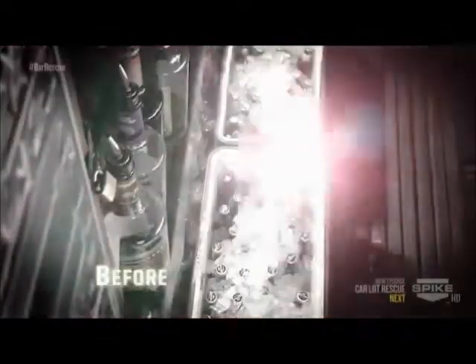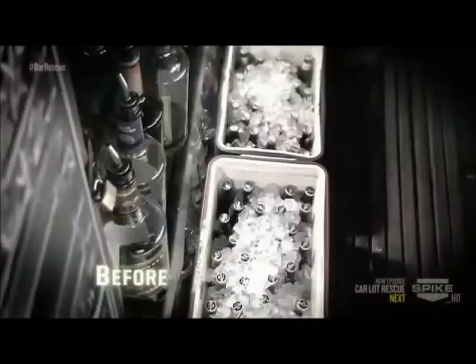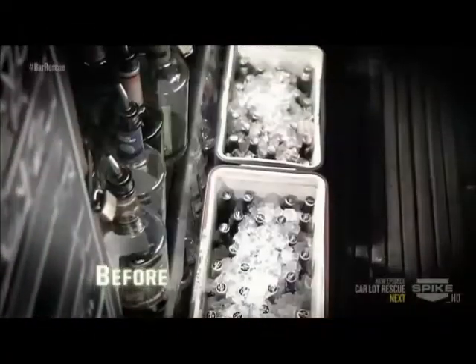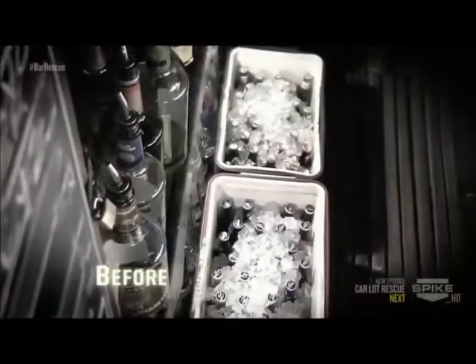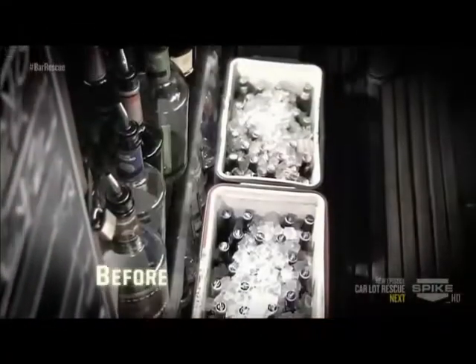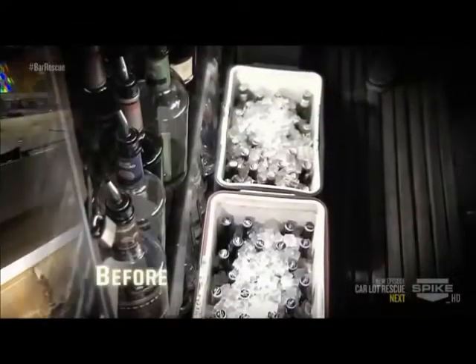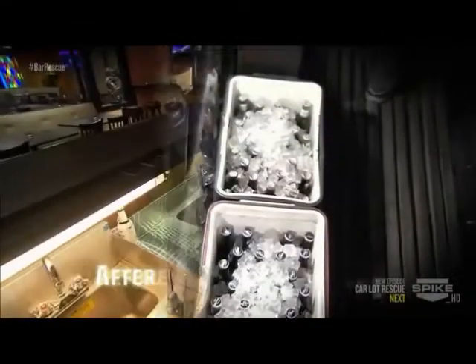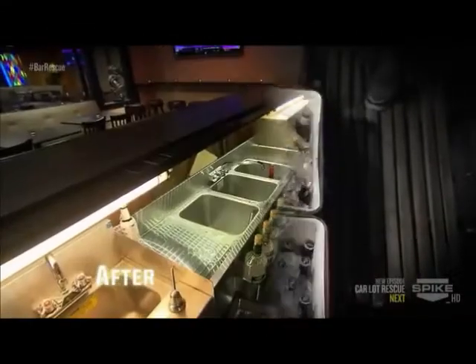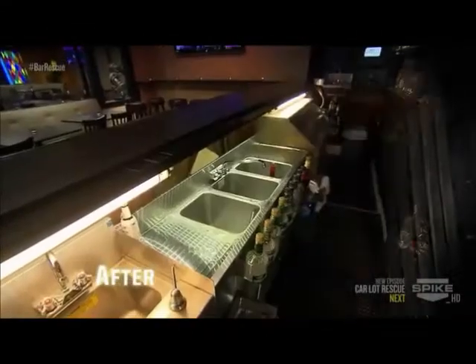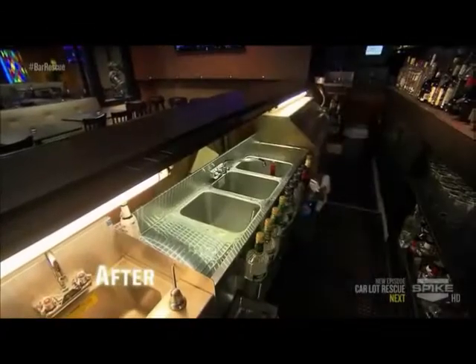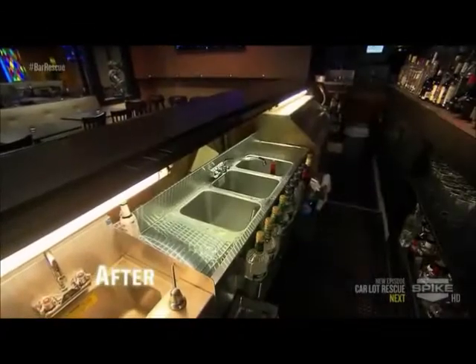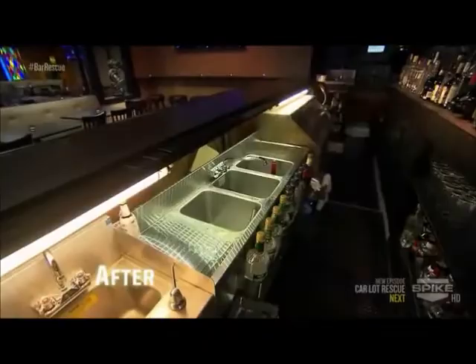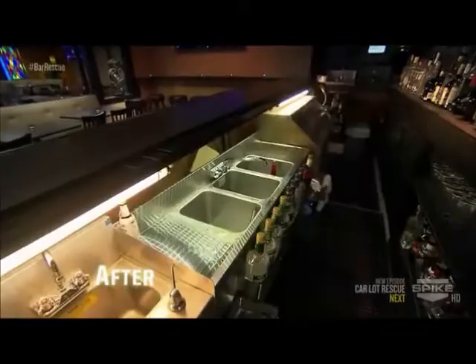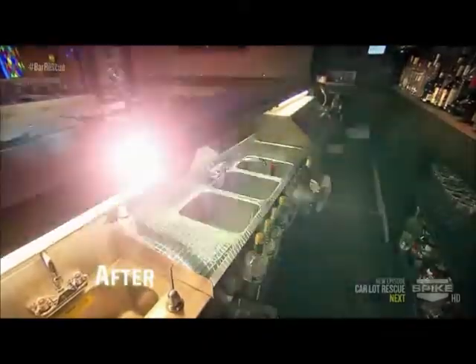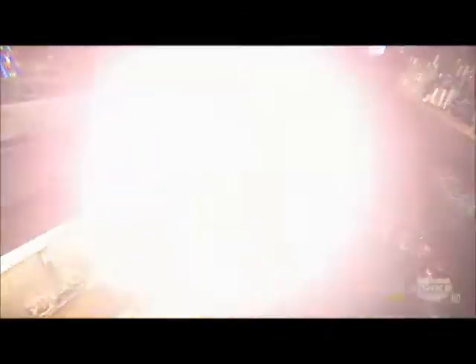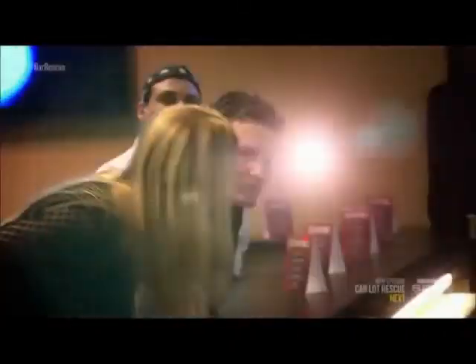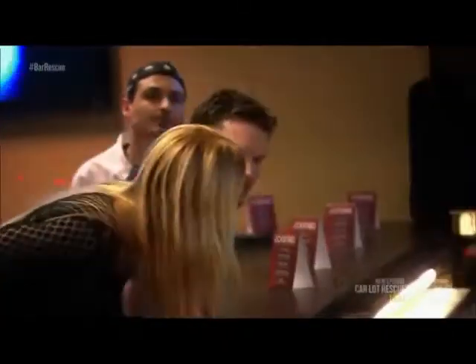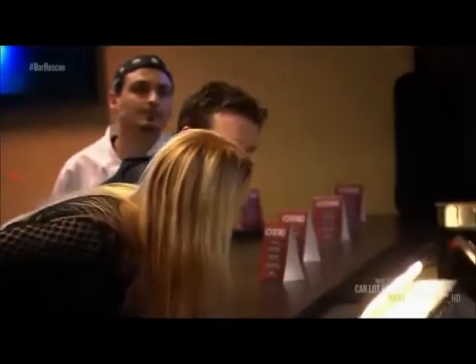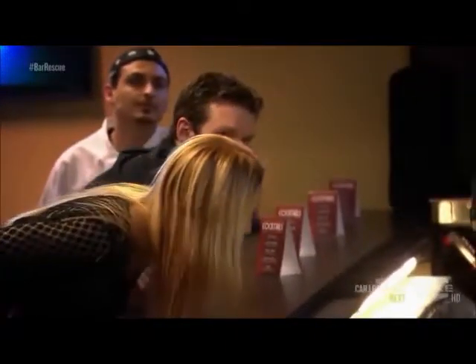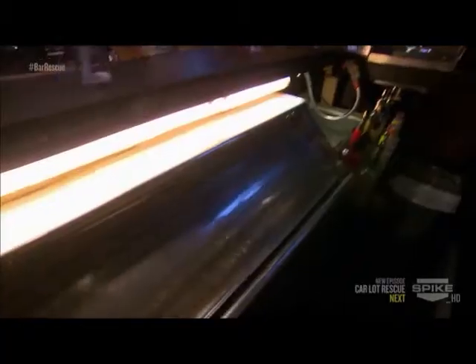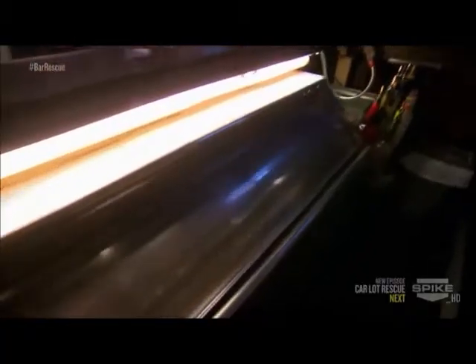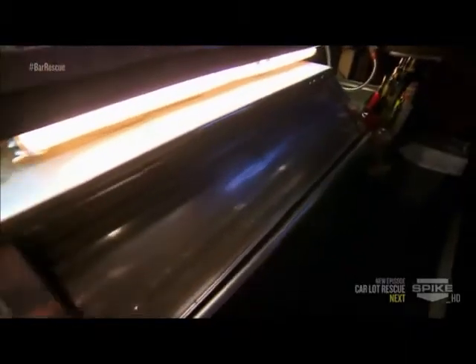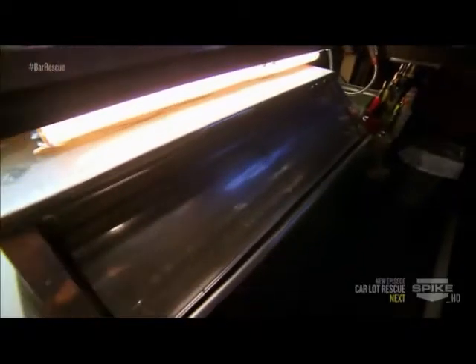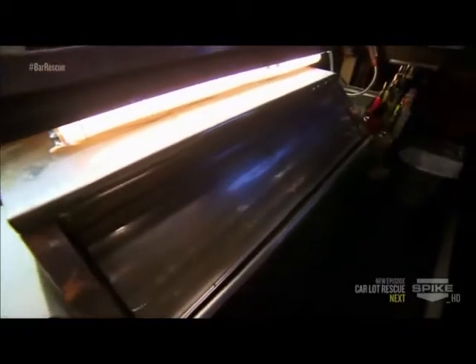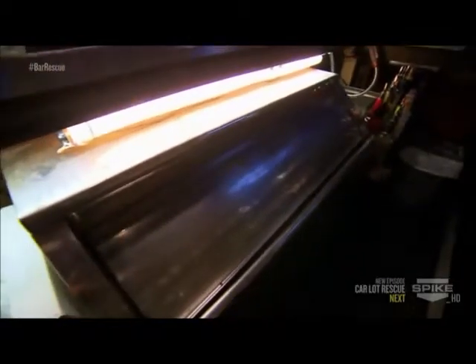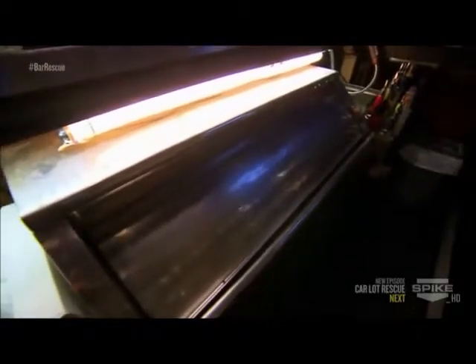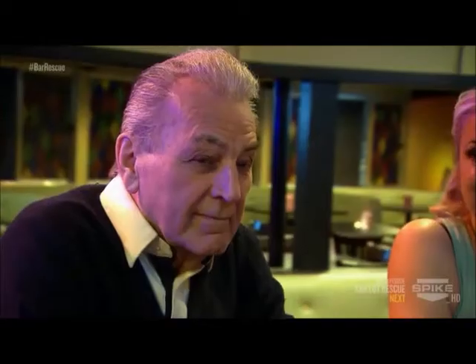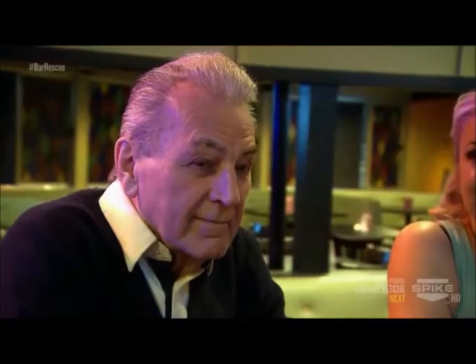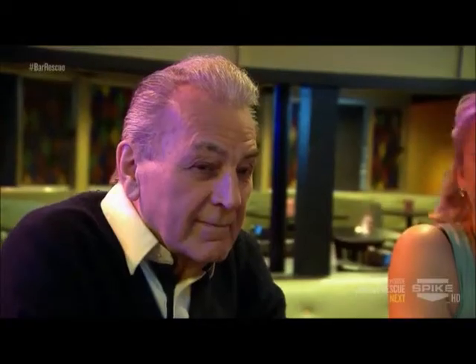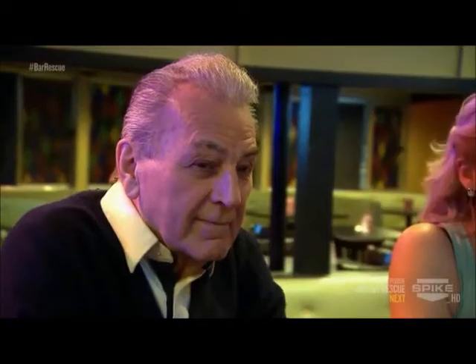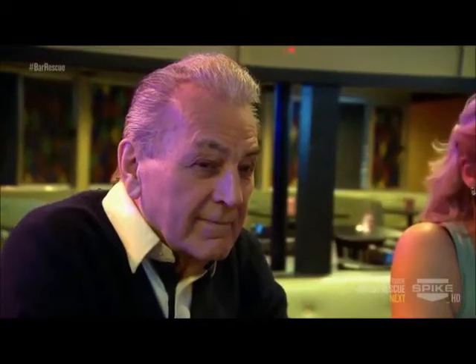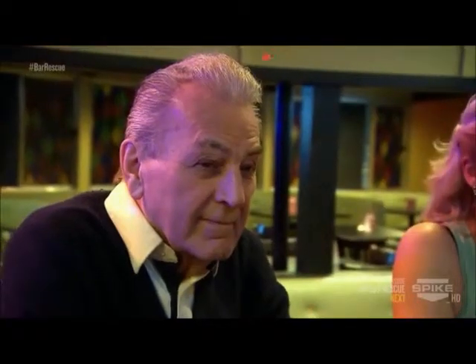No more coolers back here, so we can open up. And now, moving a beer cooler towards the middle. It's nice. Brand new.